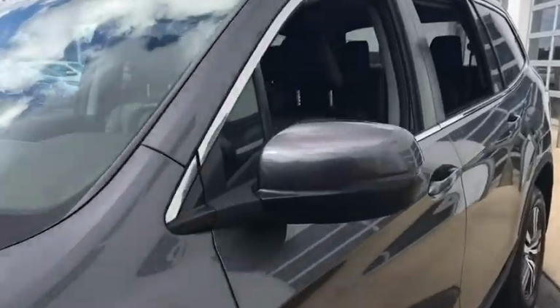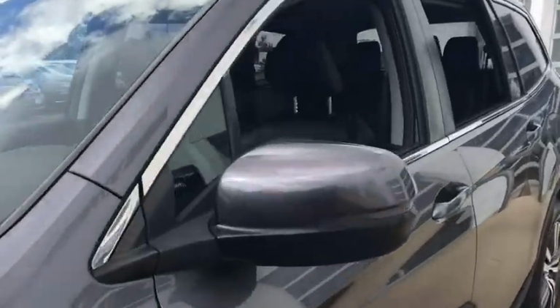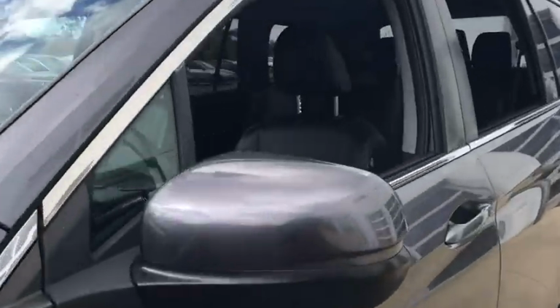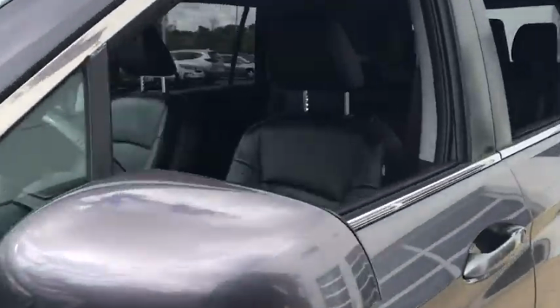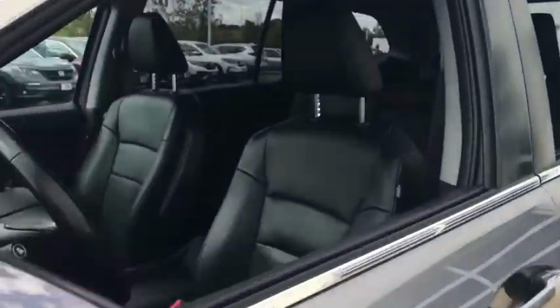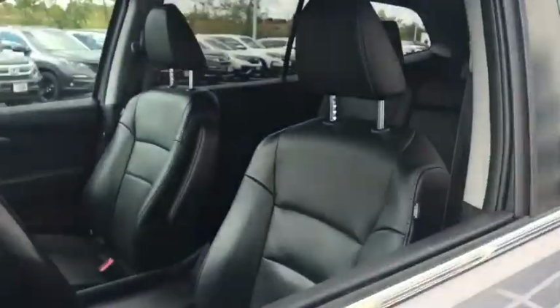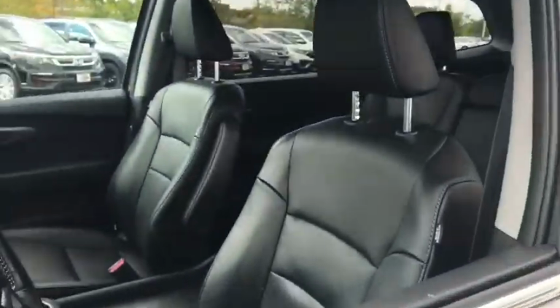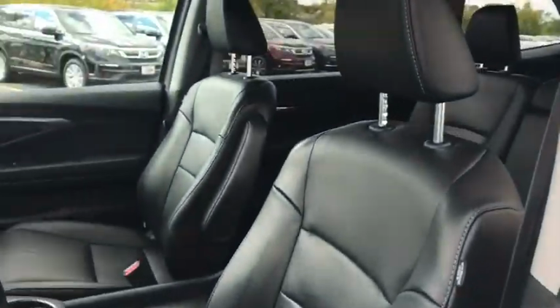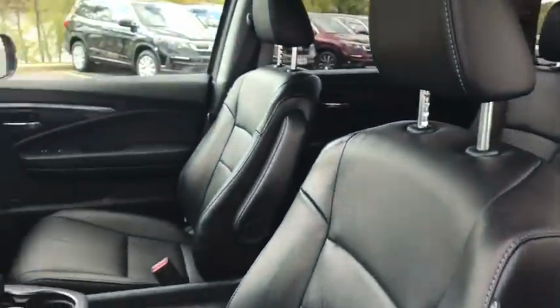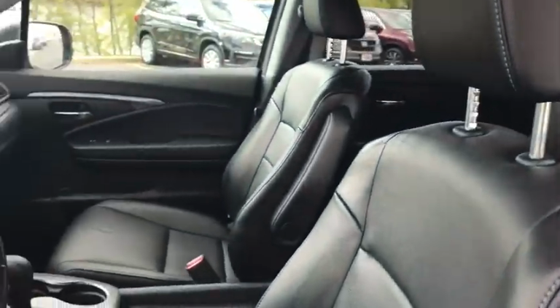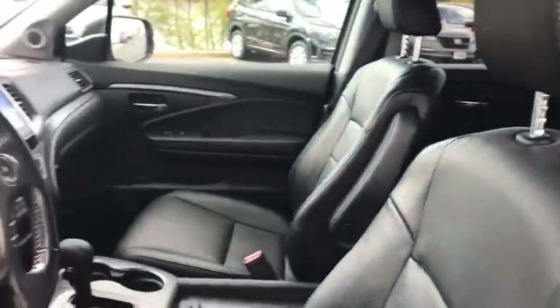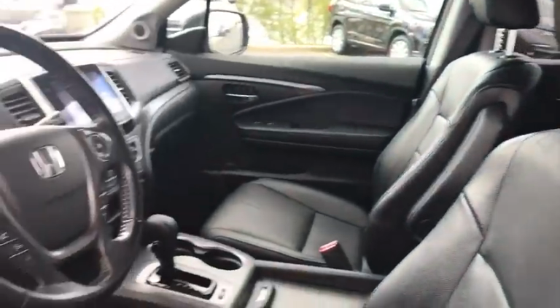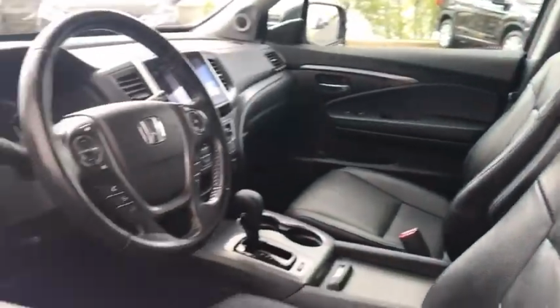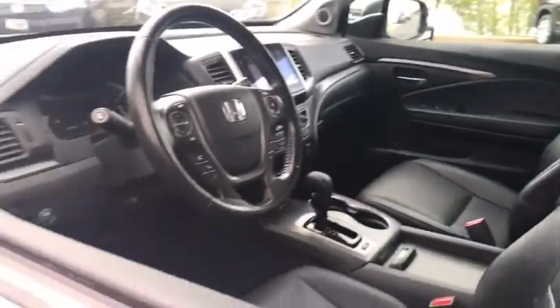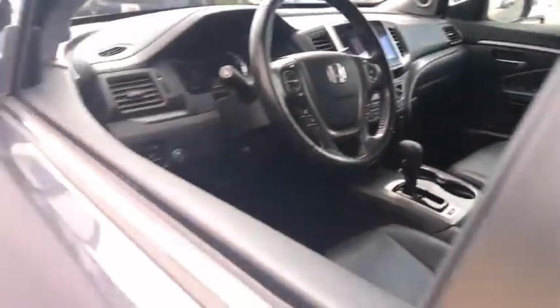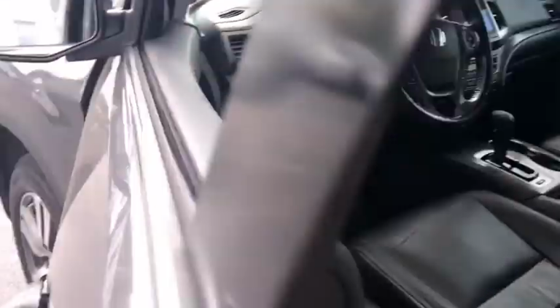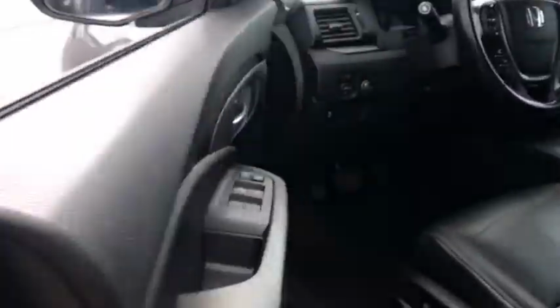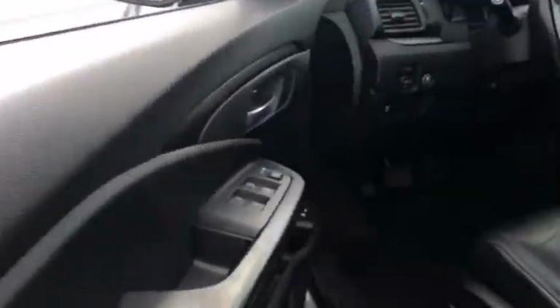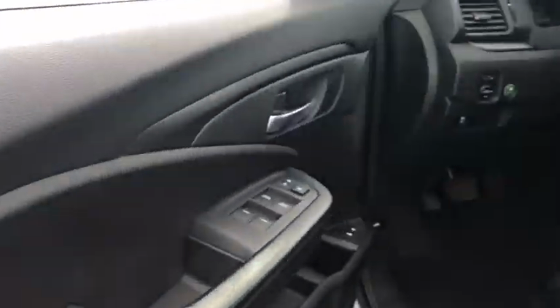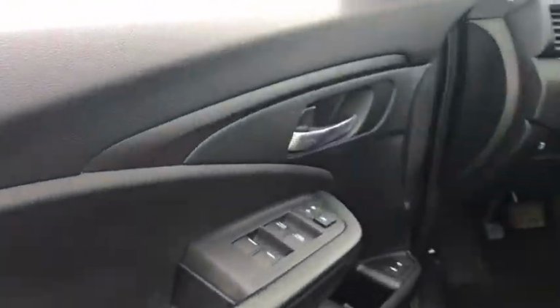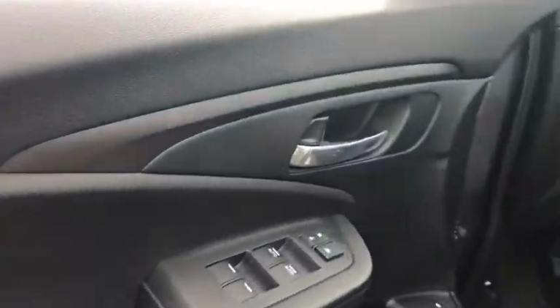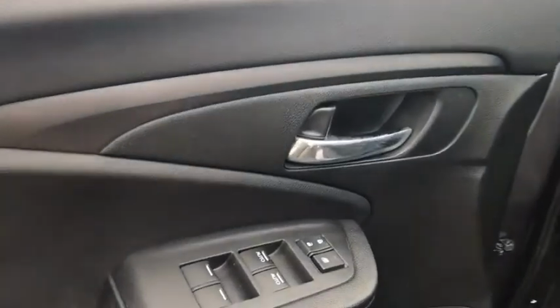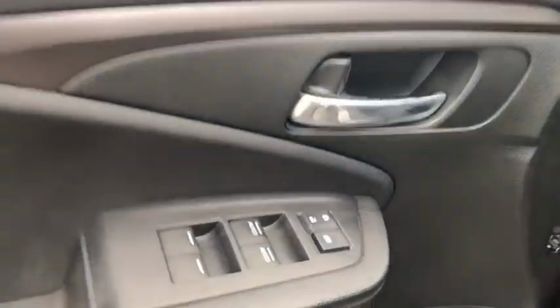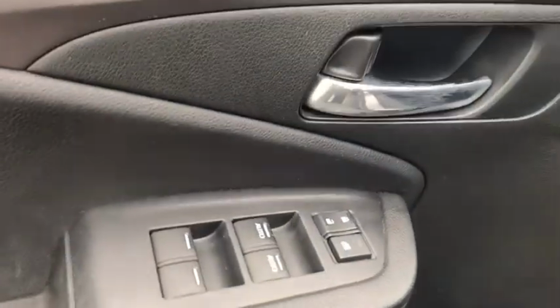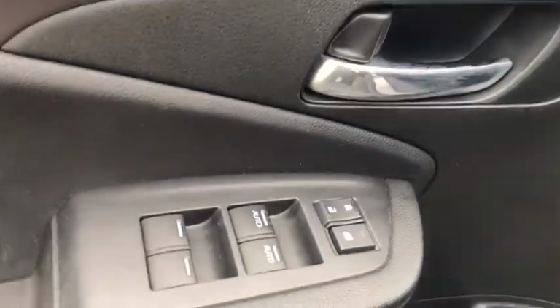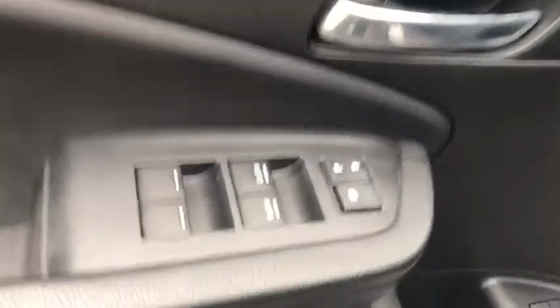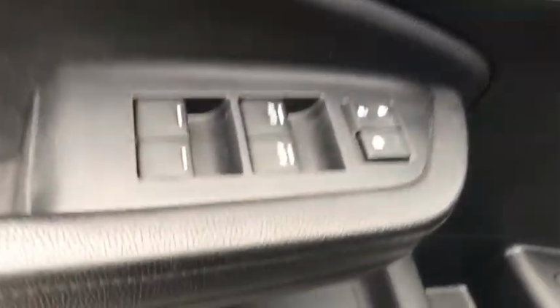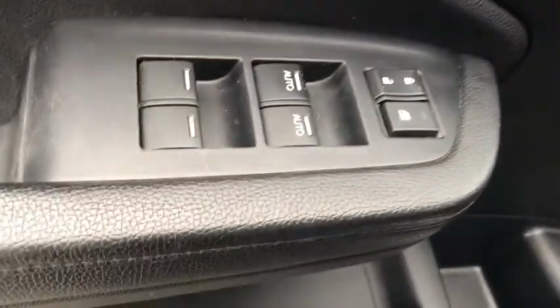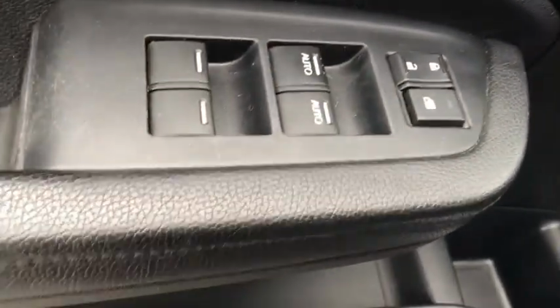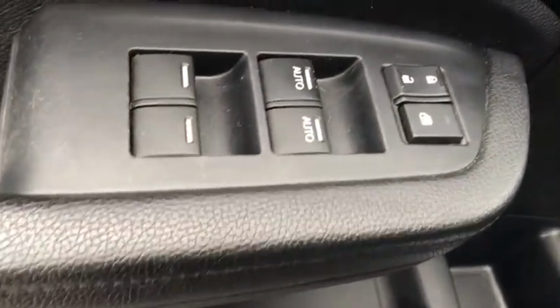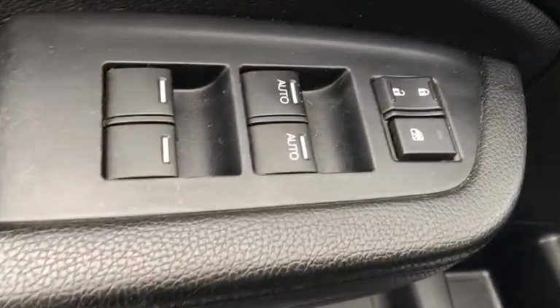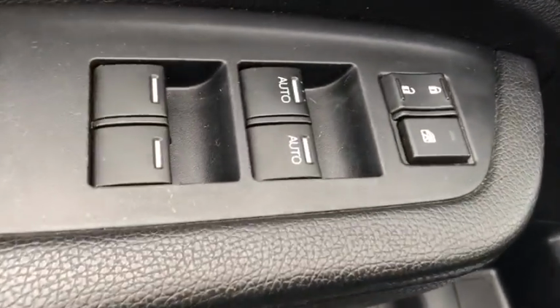This vehicle has less than 110,000 miles. Here are some of this vehicle's great options.